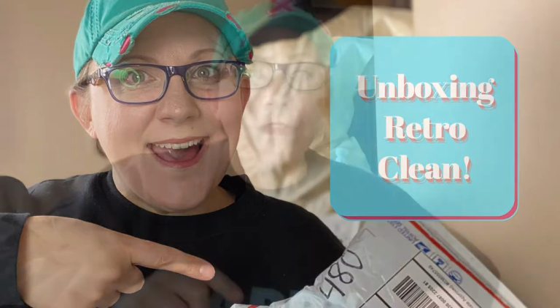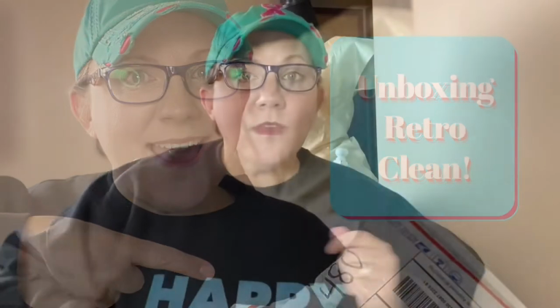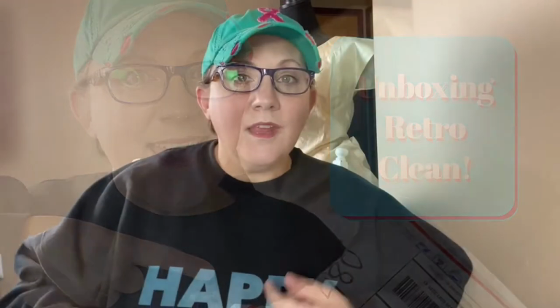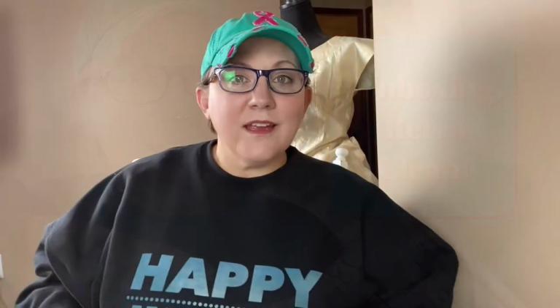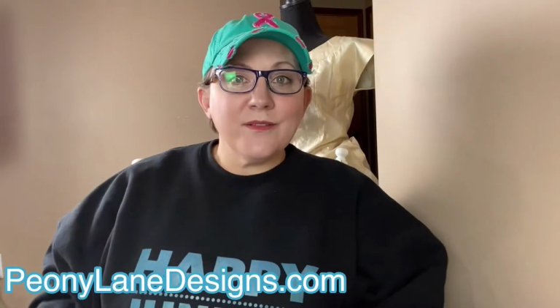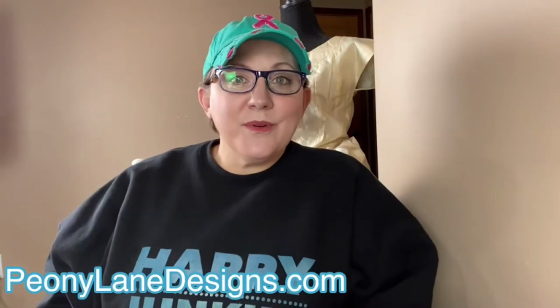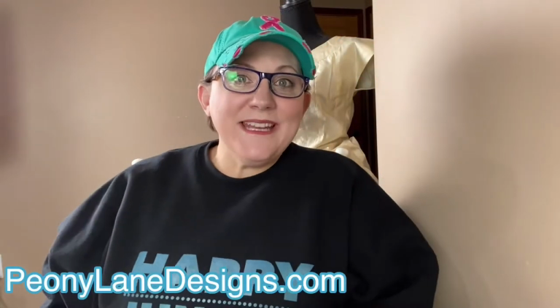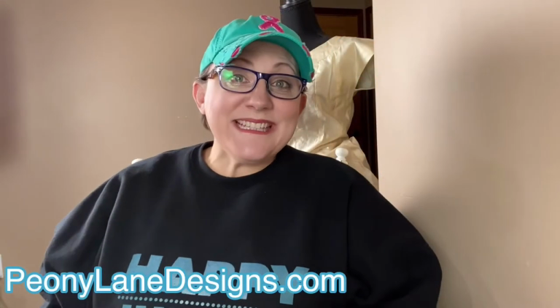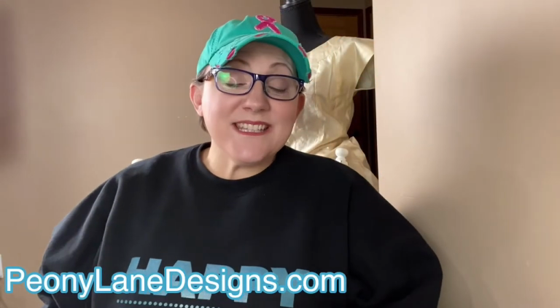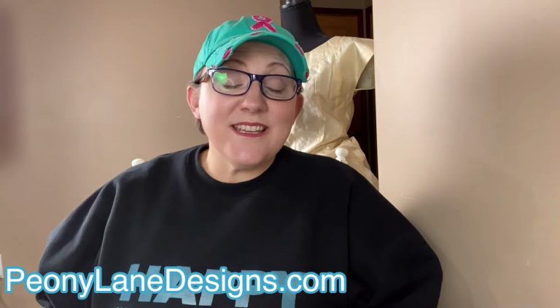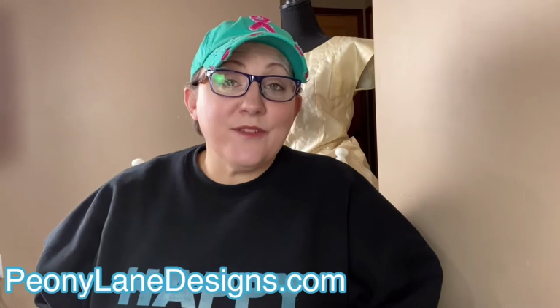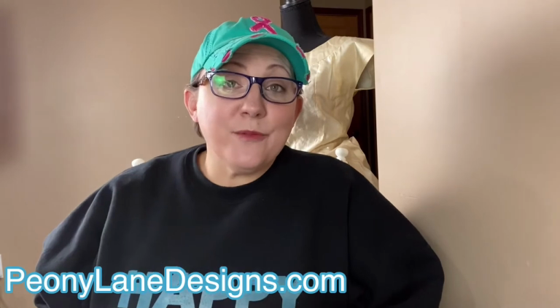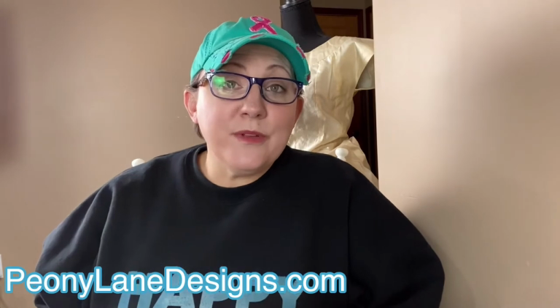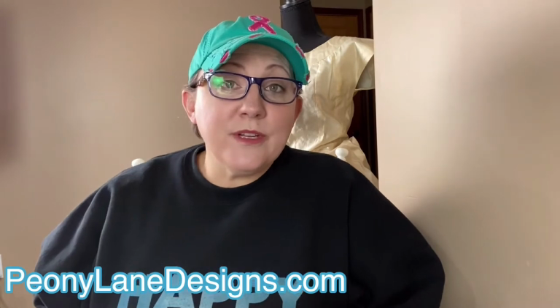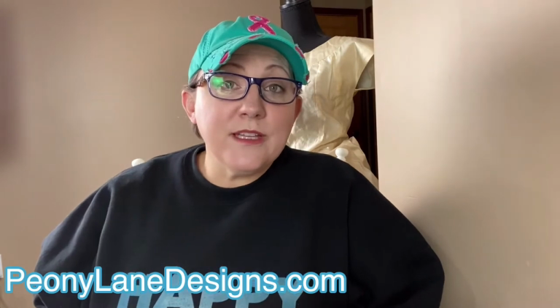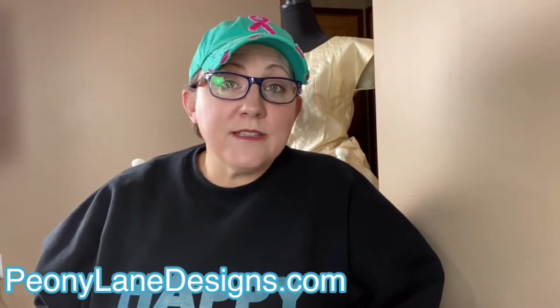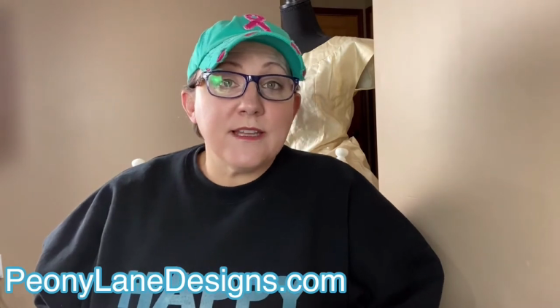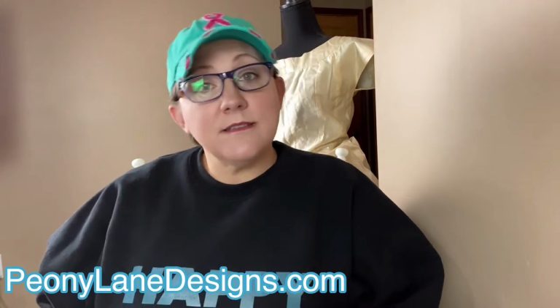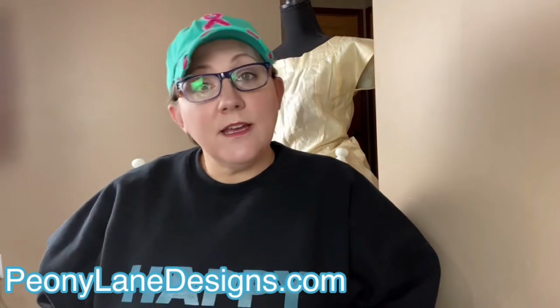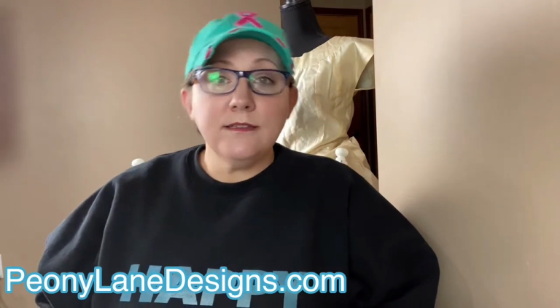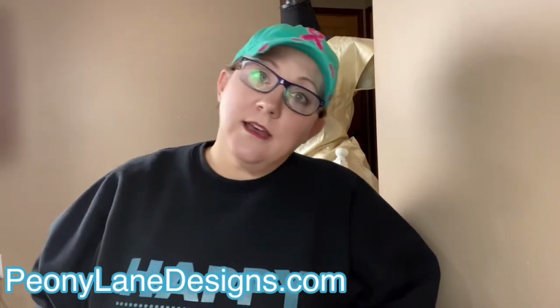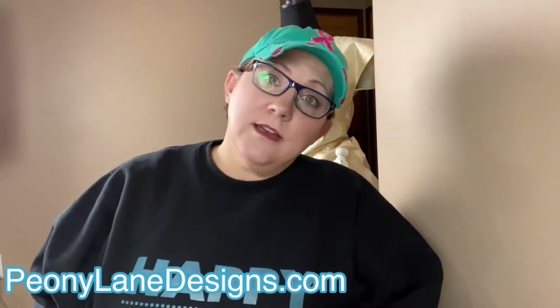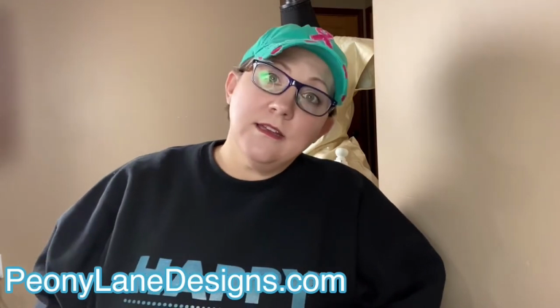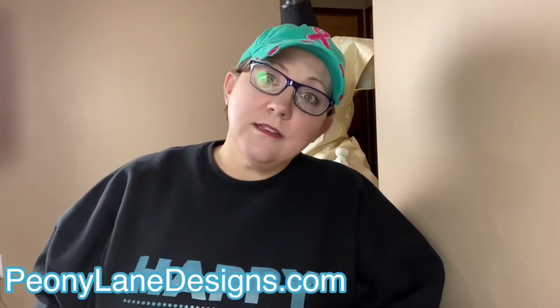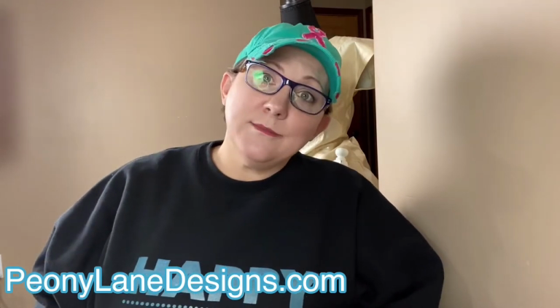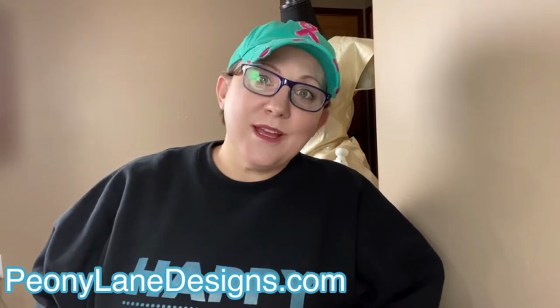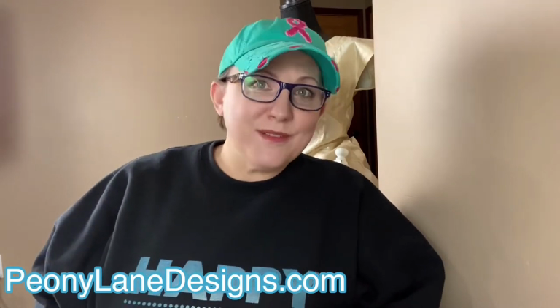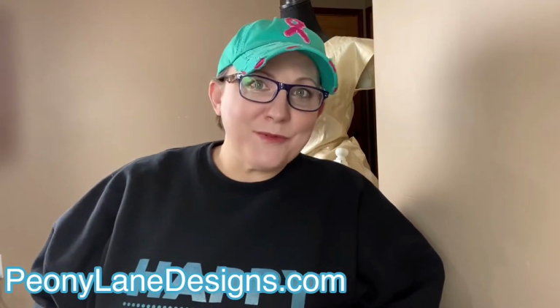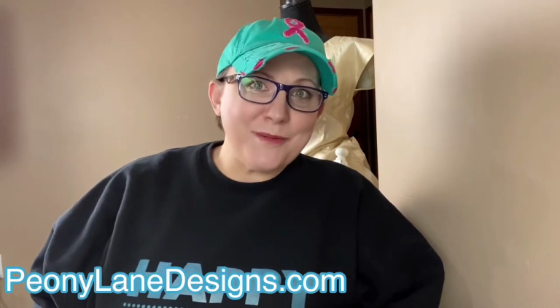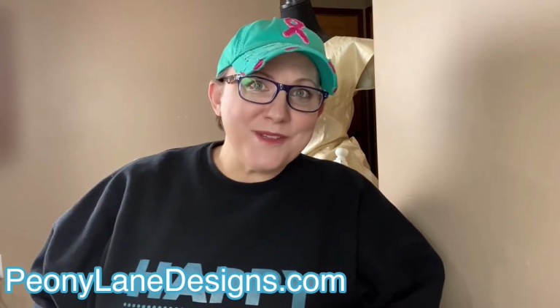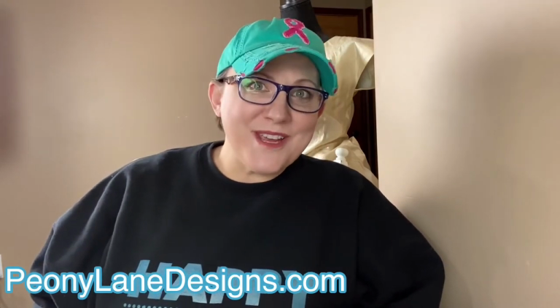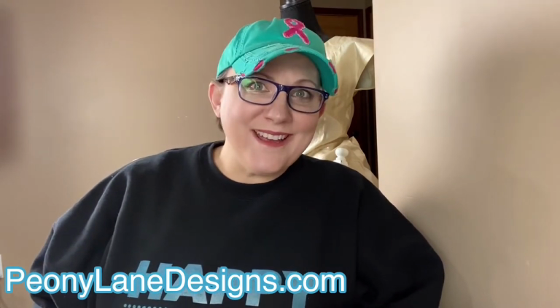Hi everyone, it's Stacey from PeonyLaneDesigns.com. Have you subscribed to the channel yet?